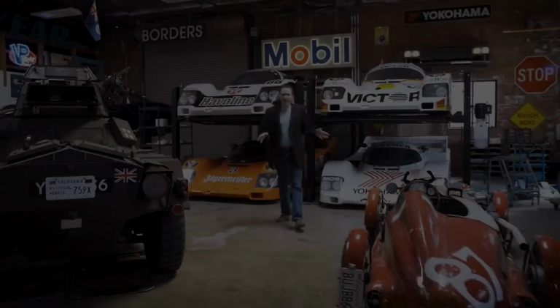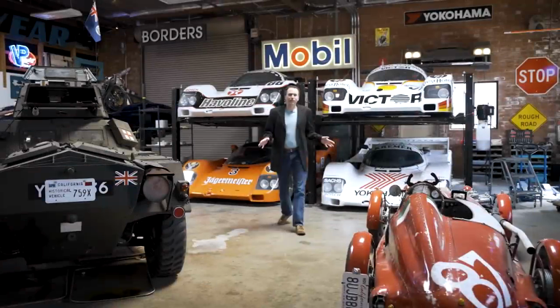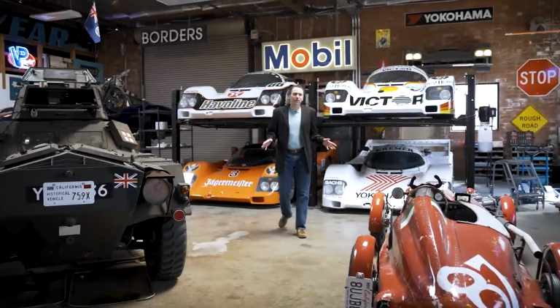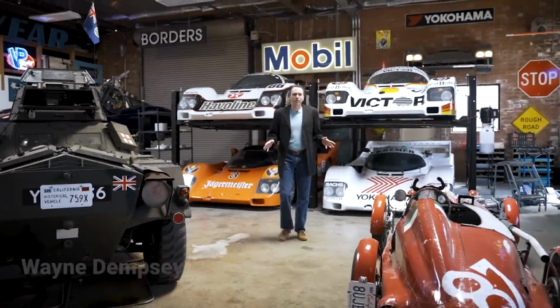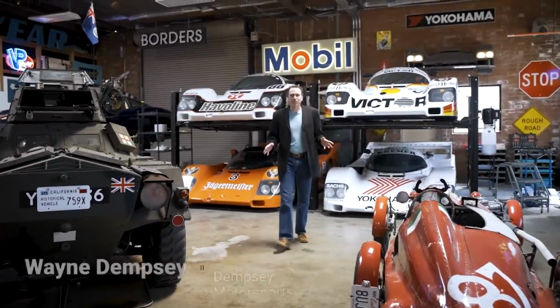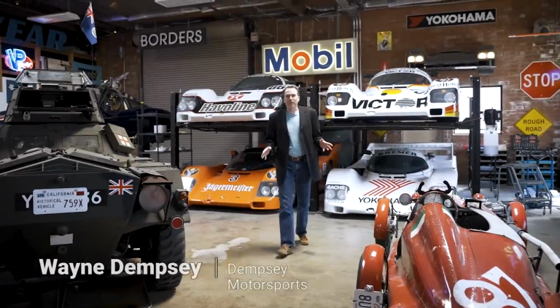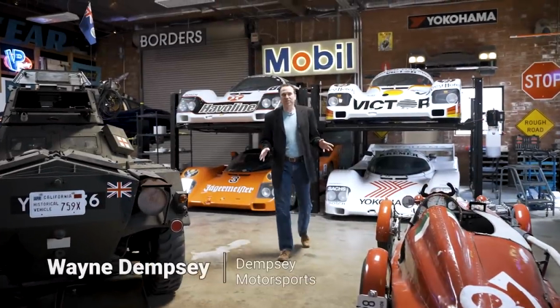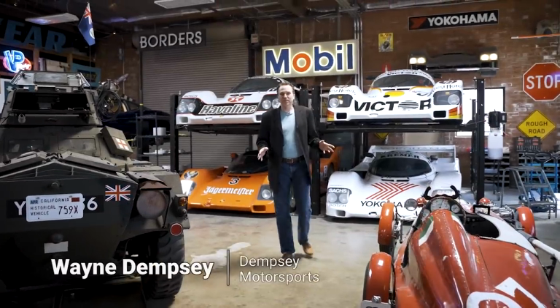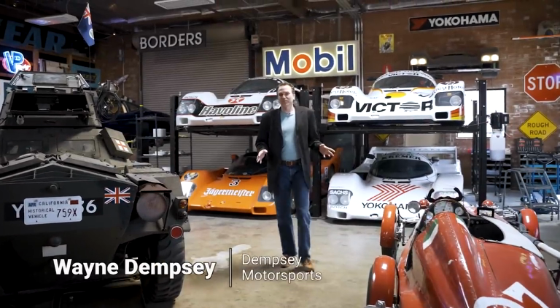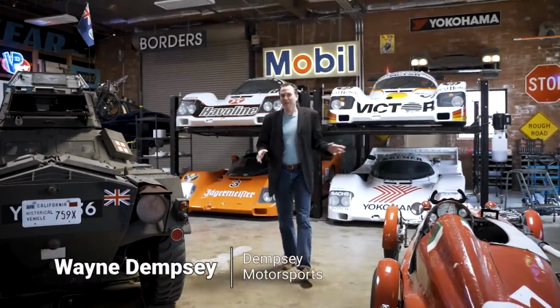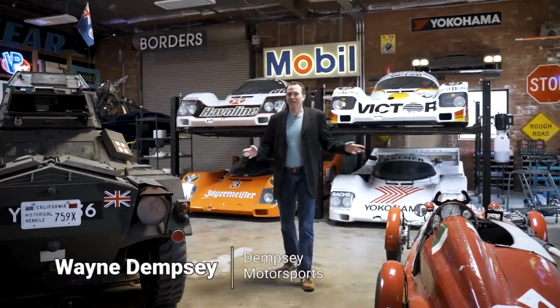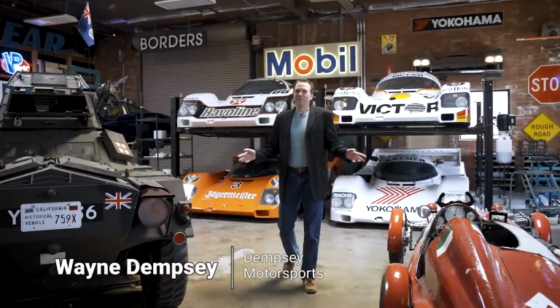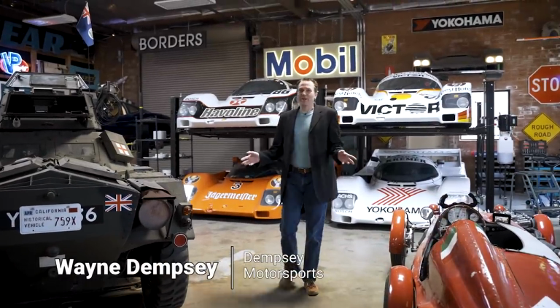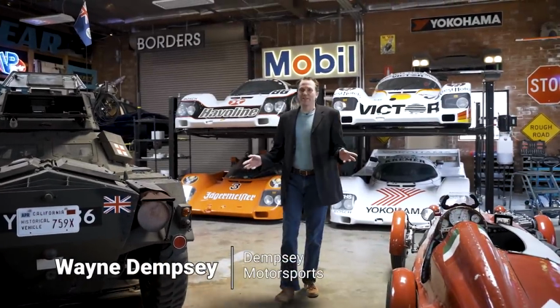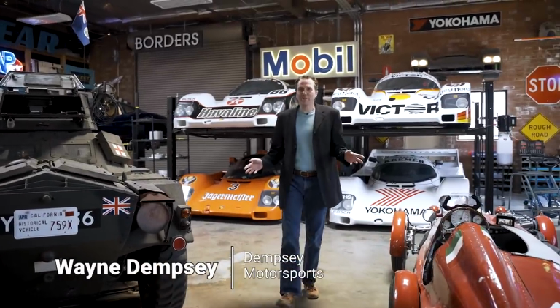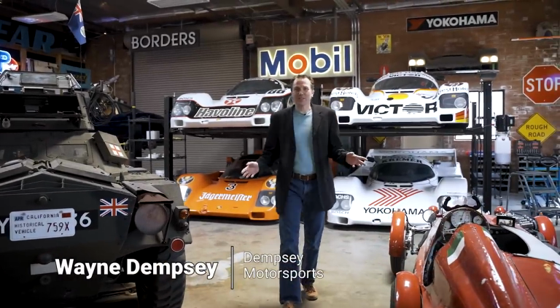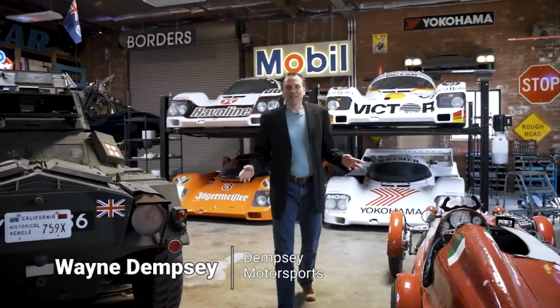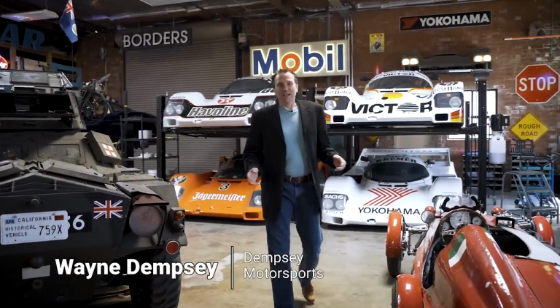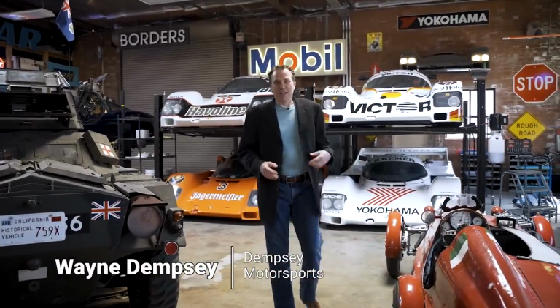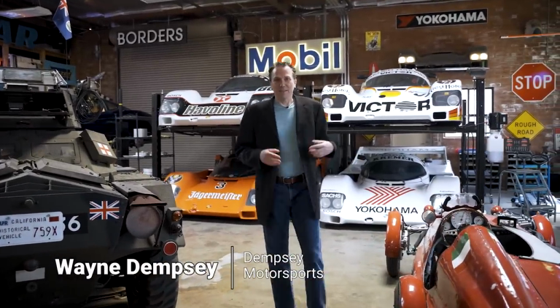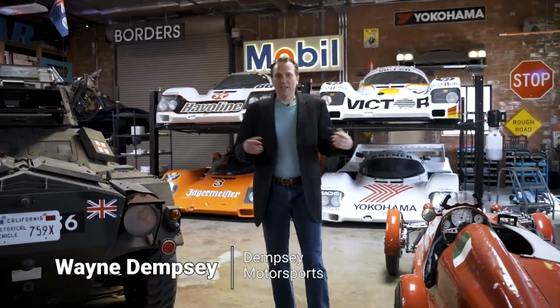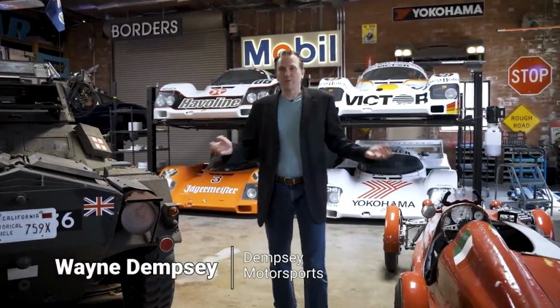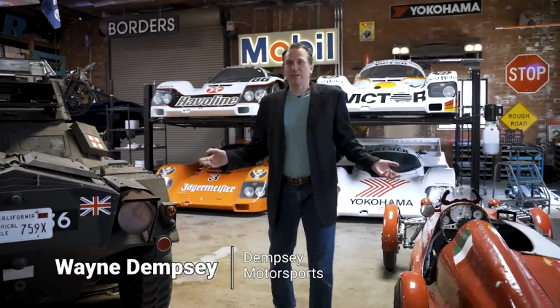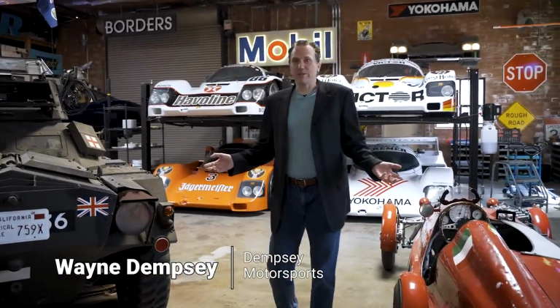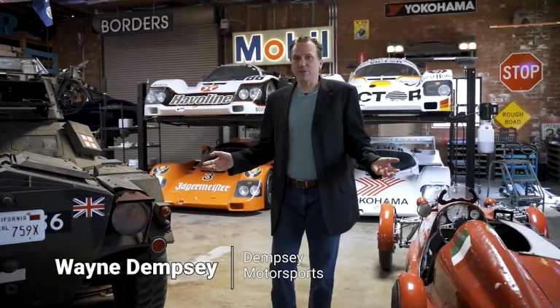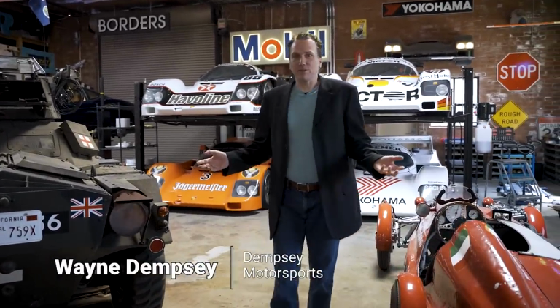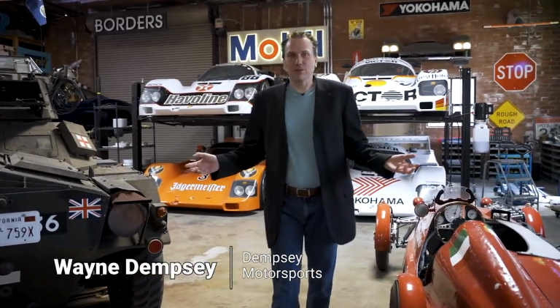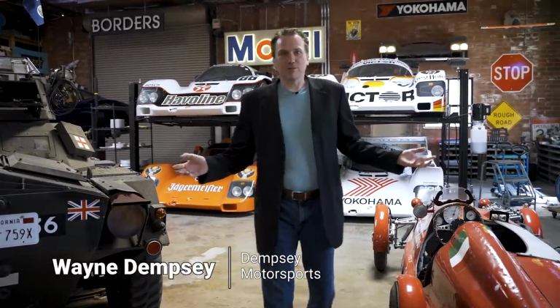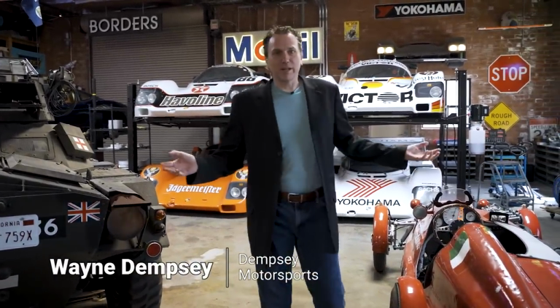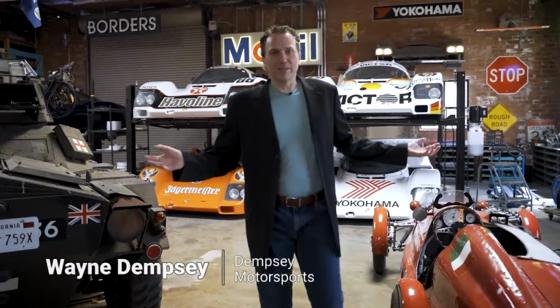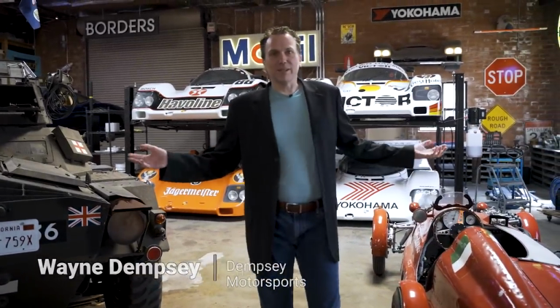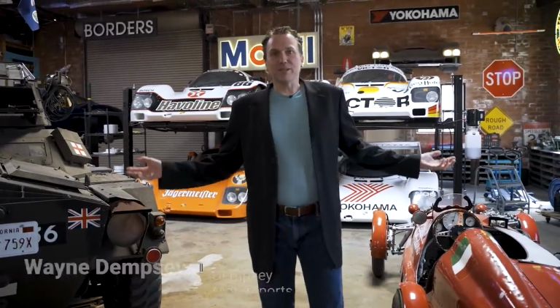Hey everyone from the Peterson. My name is Wayne Dempsey, and today we're going to give you a tour of my garage.